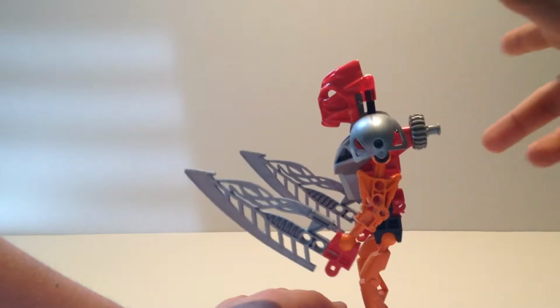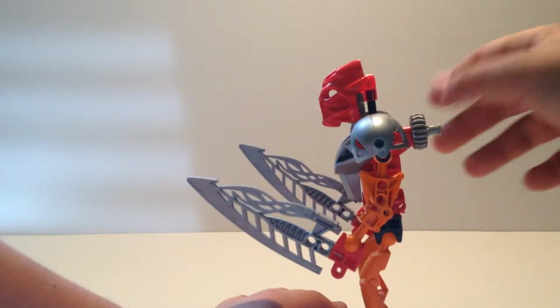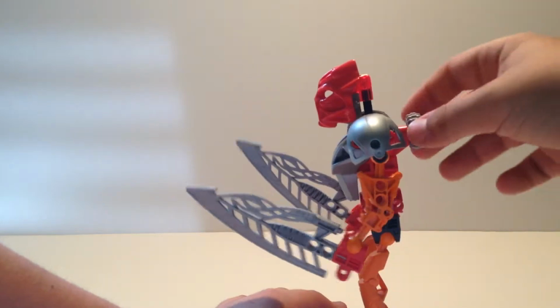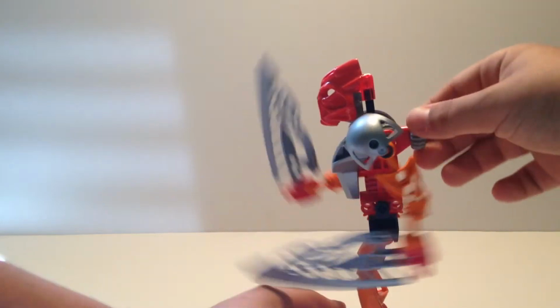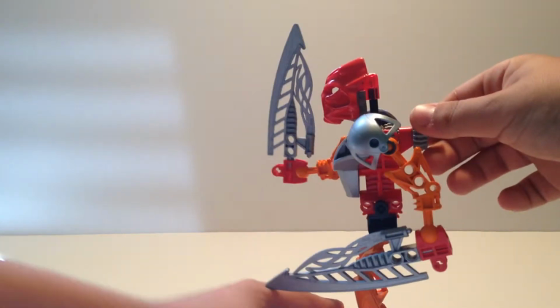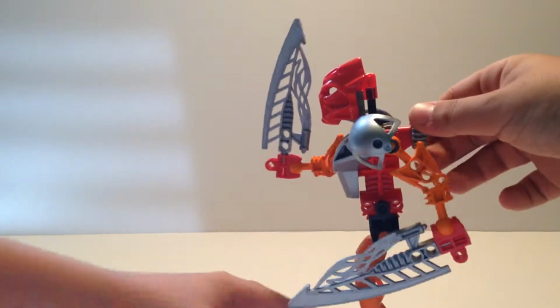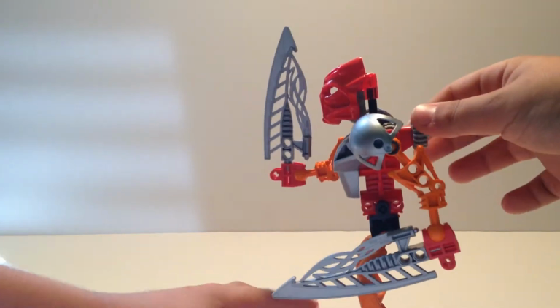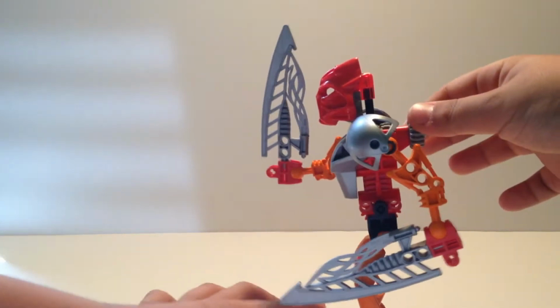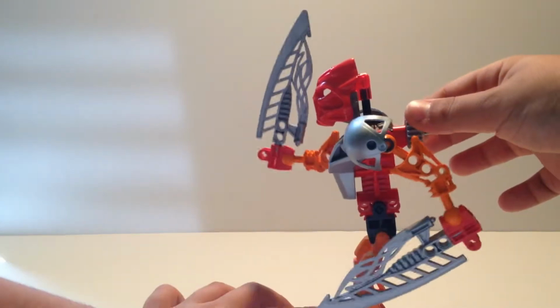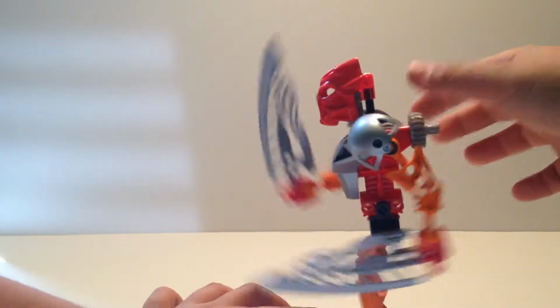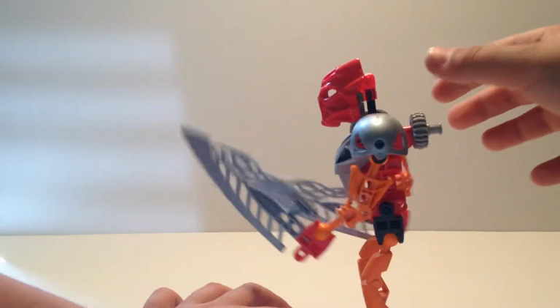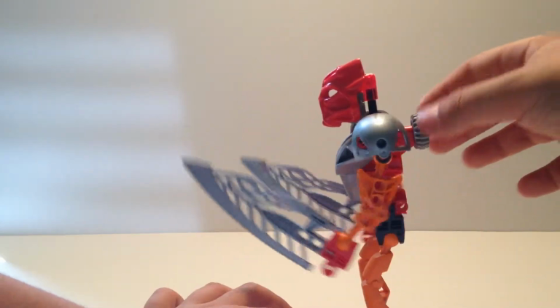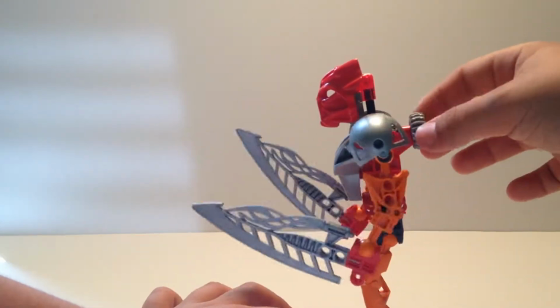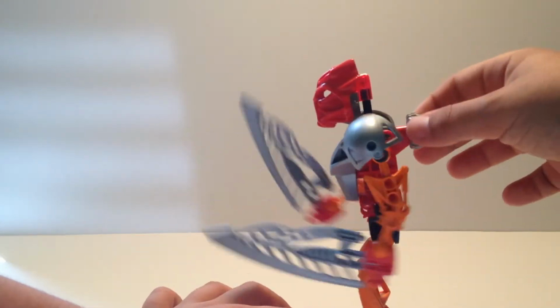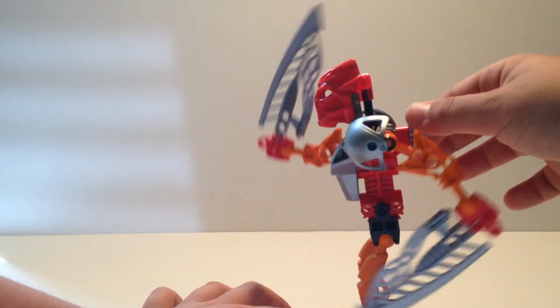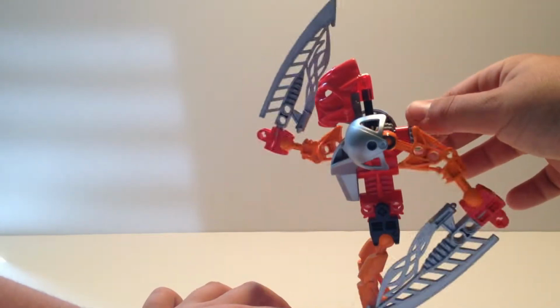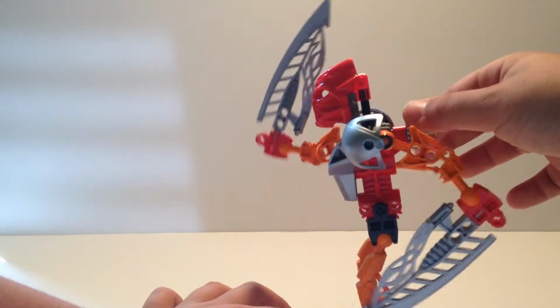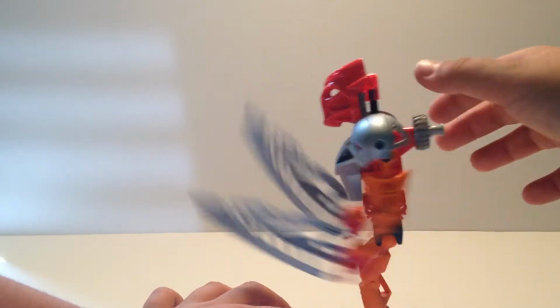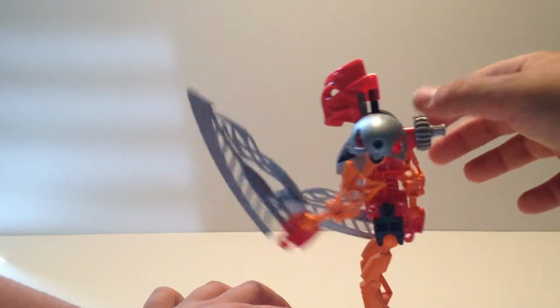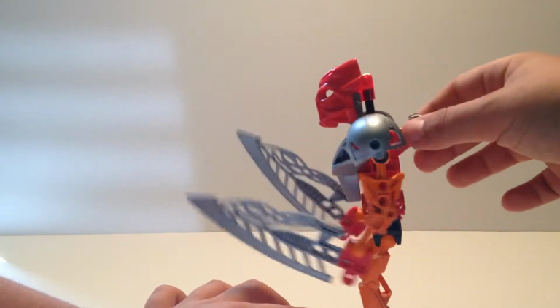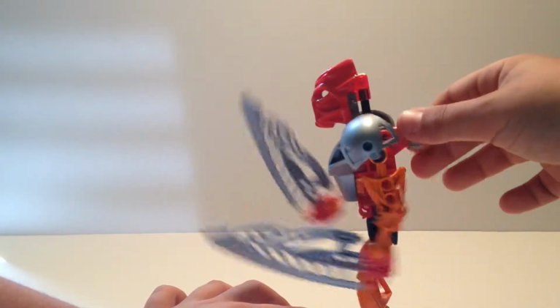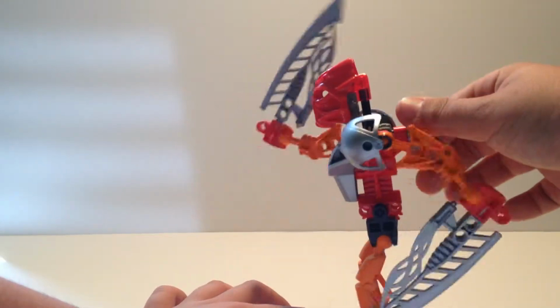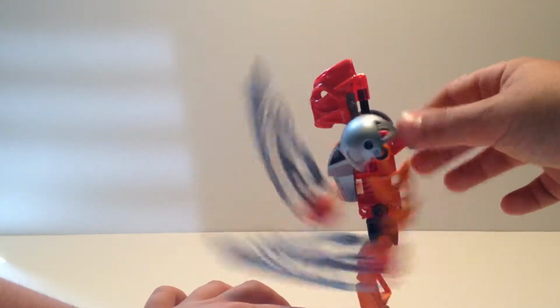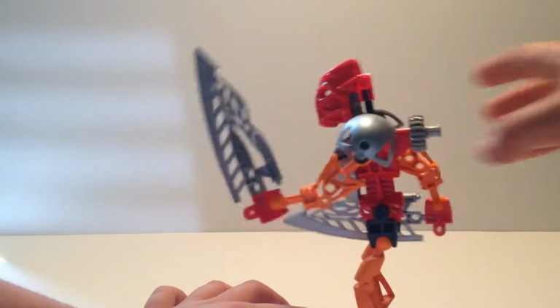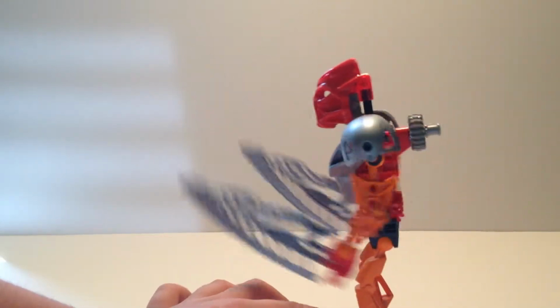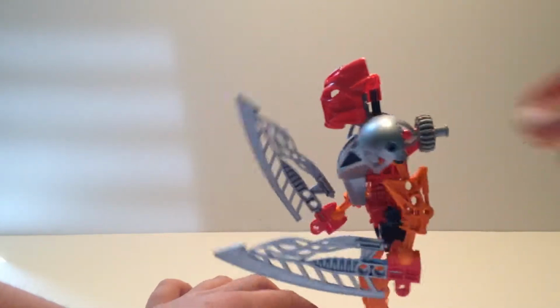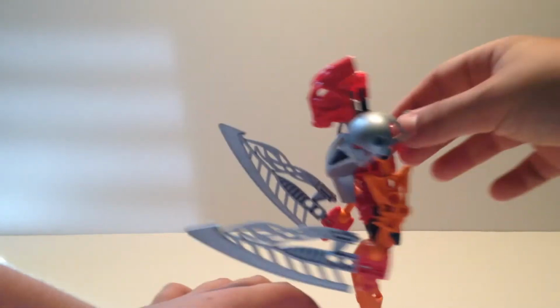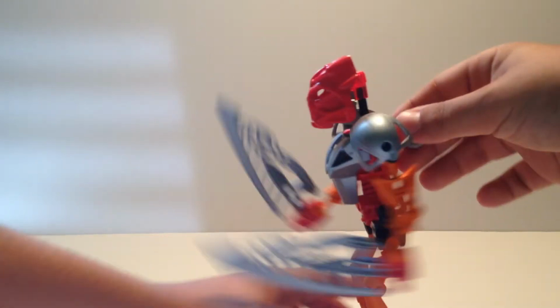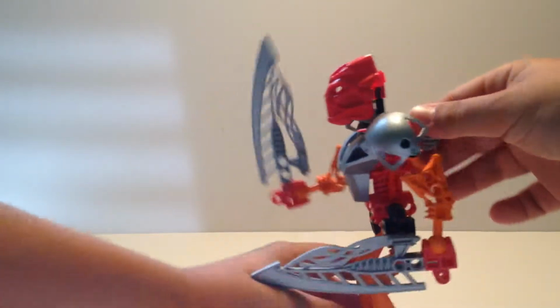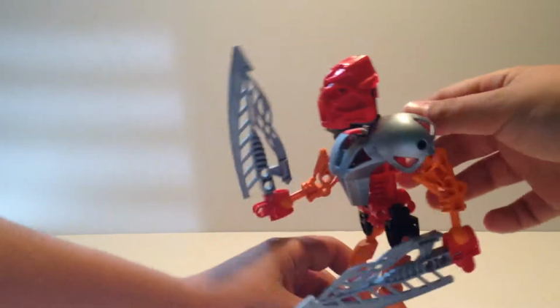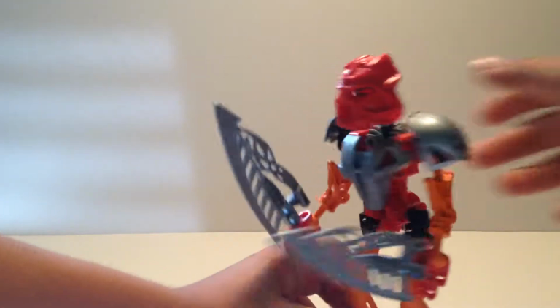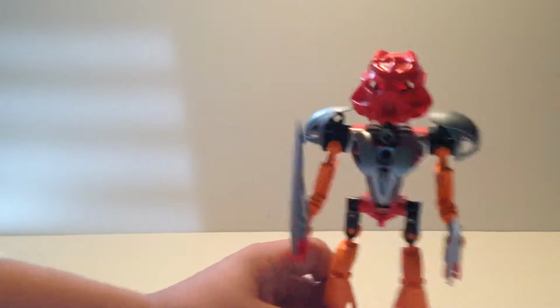It's also a con because it decreases poseability - the arms slide when you put them up.